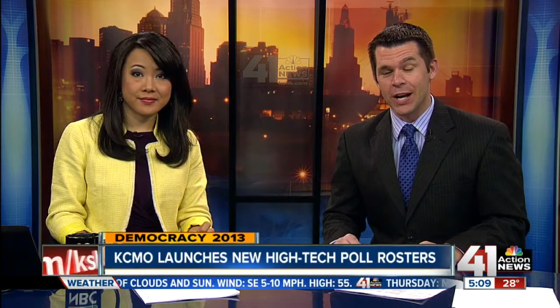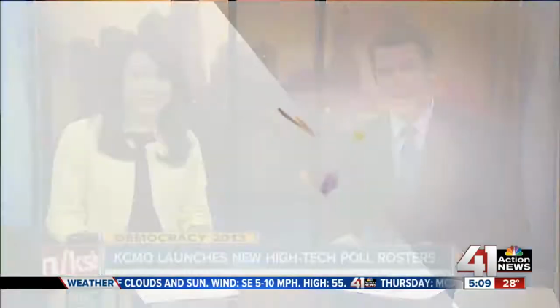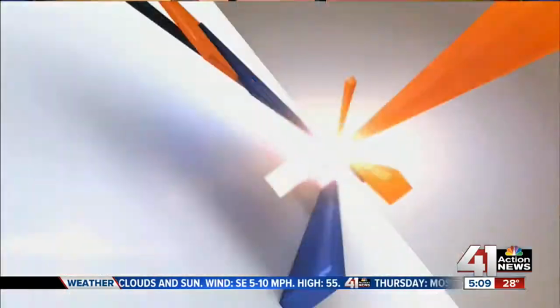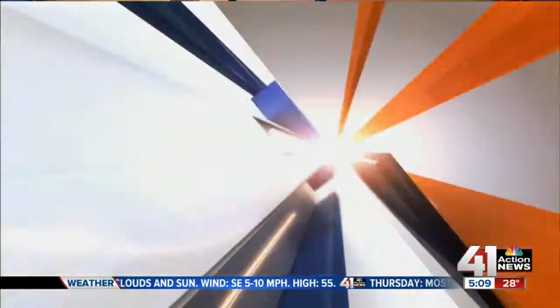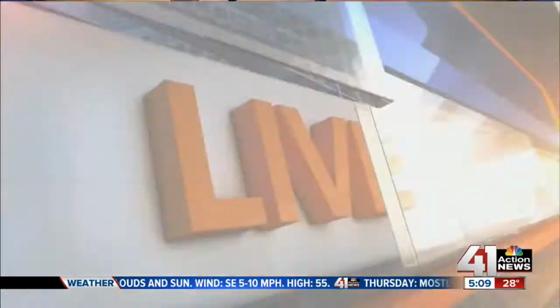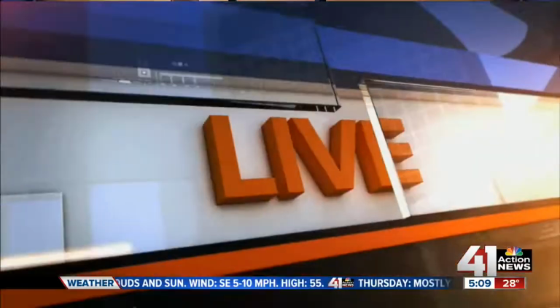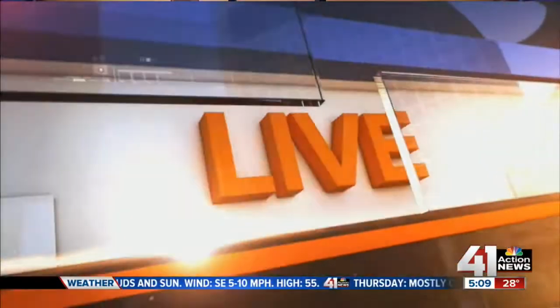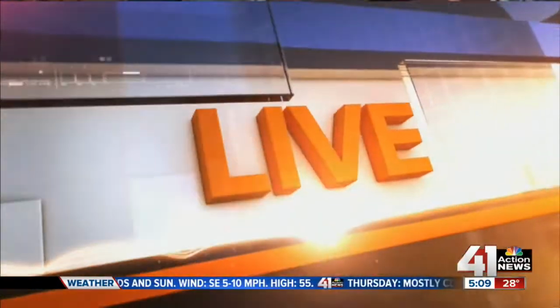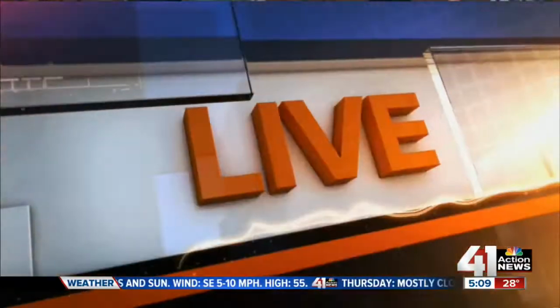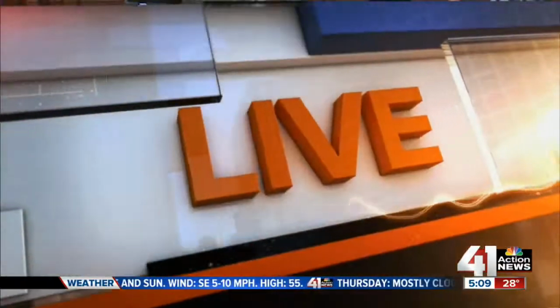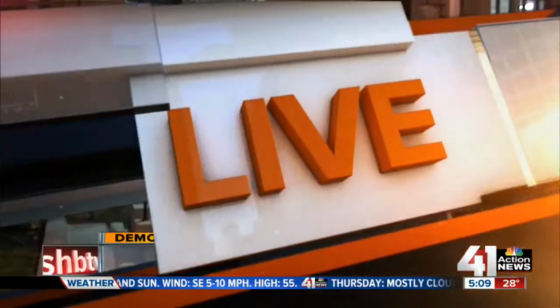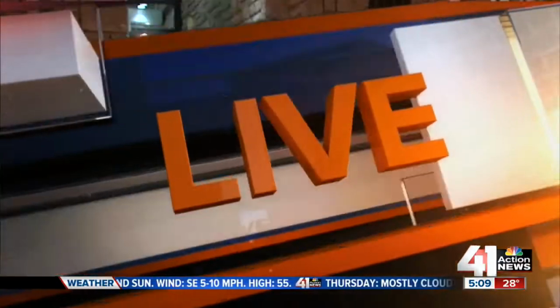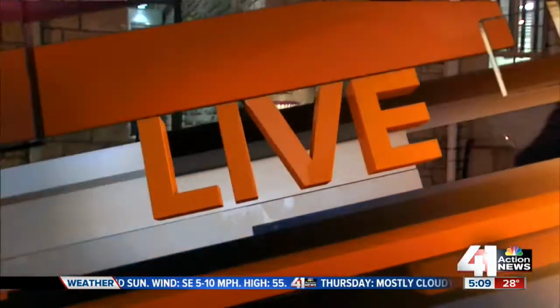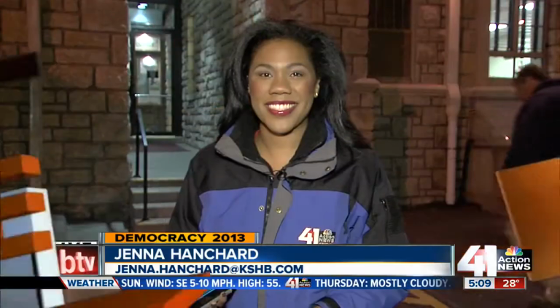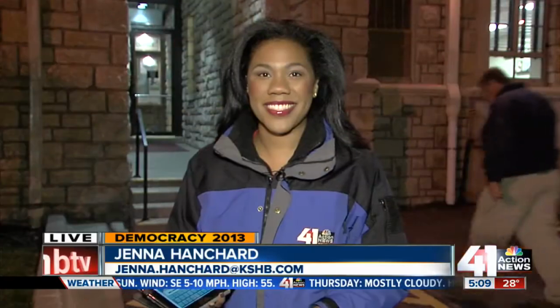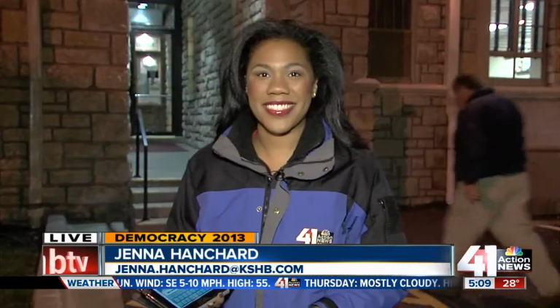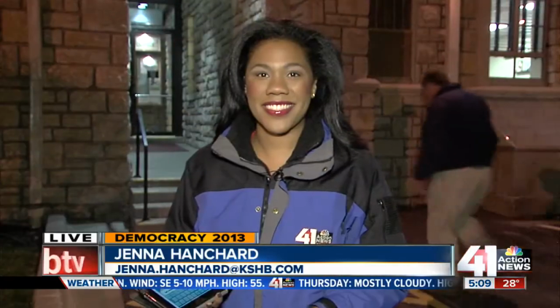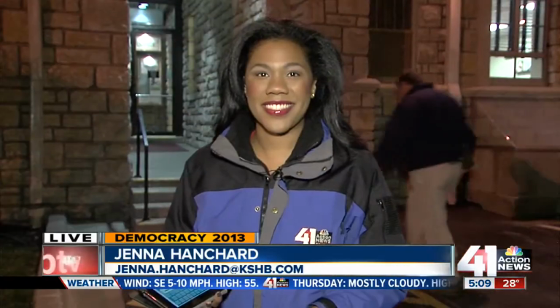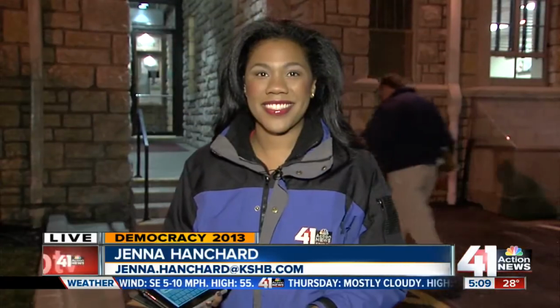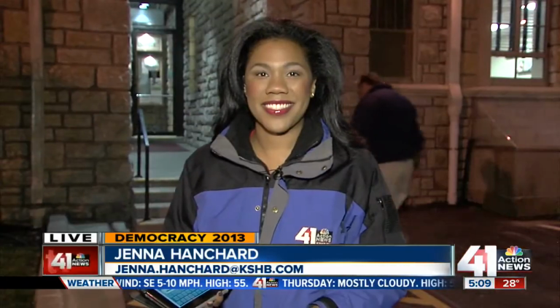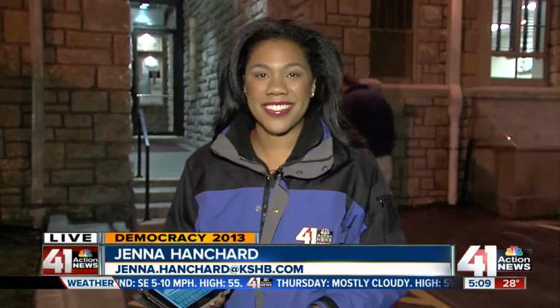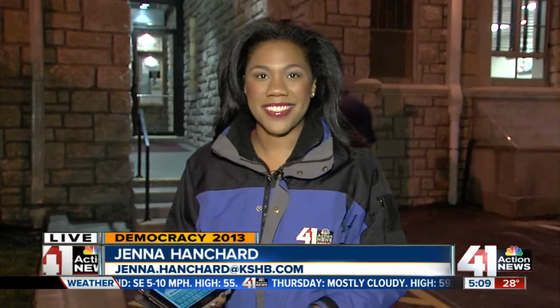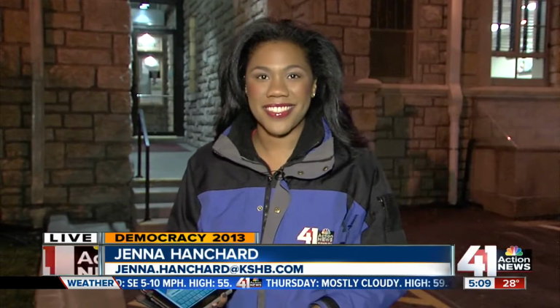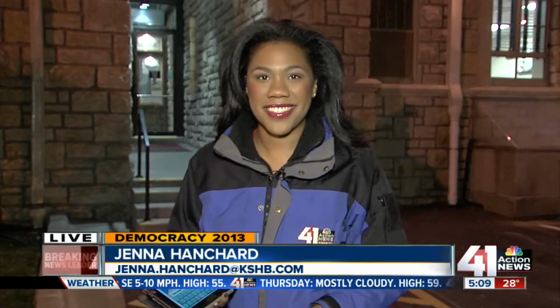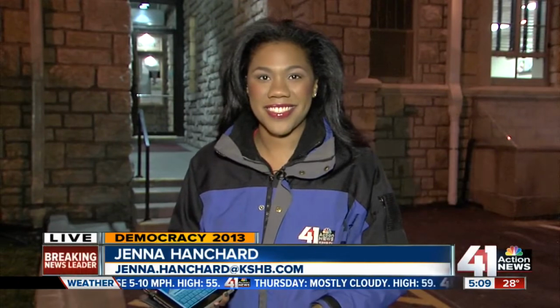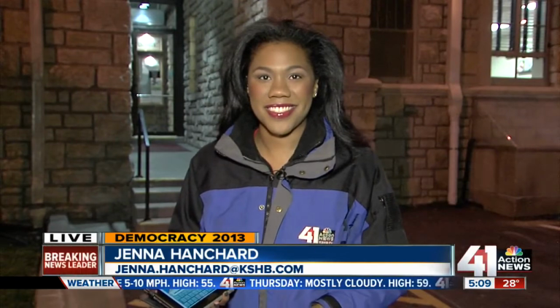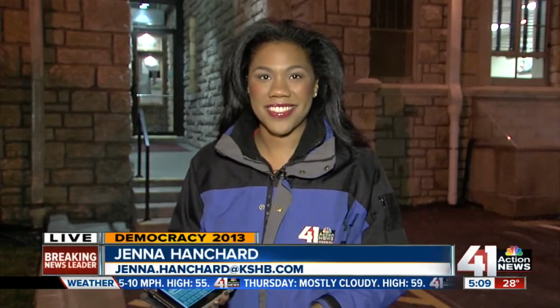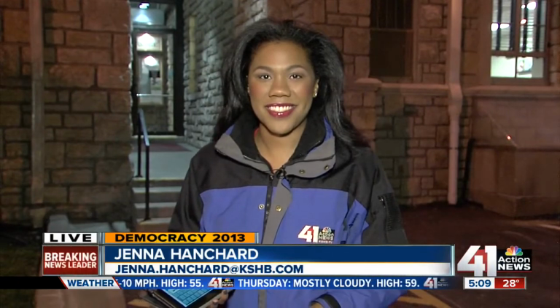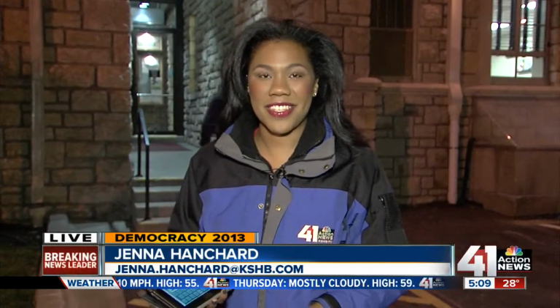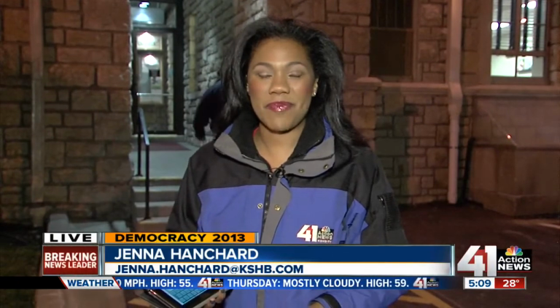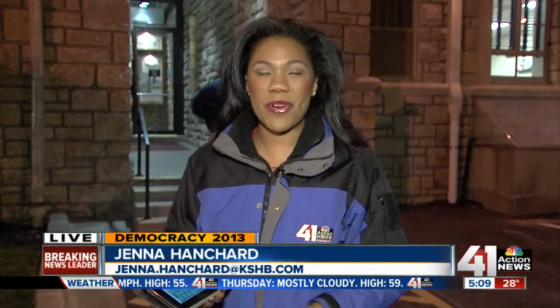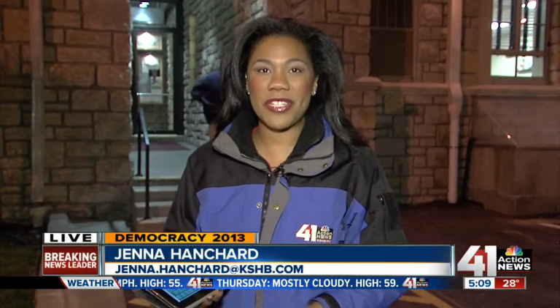Jenna Hanchard is live in Brookside at a local polling place with more on this. Good morning, Jenna.